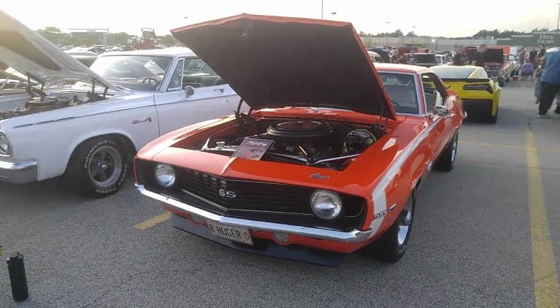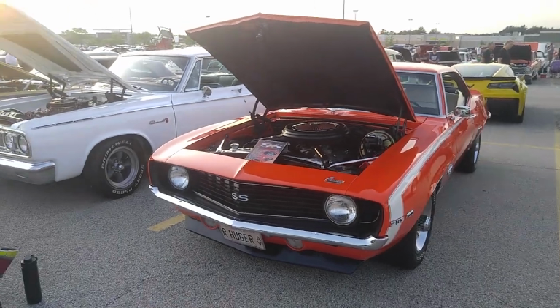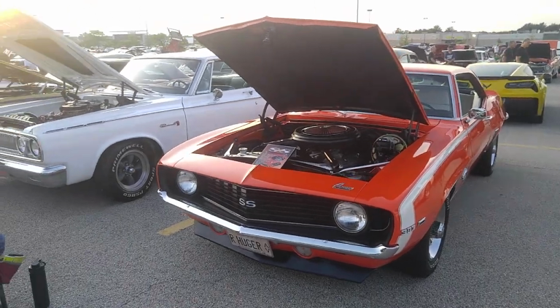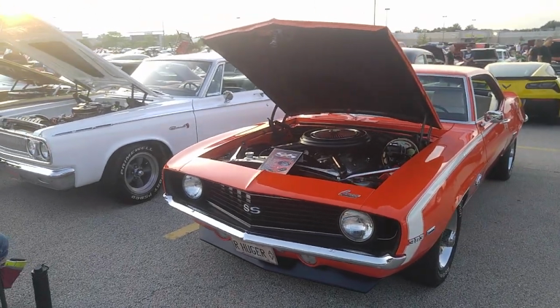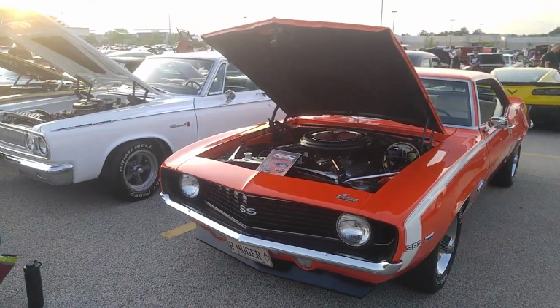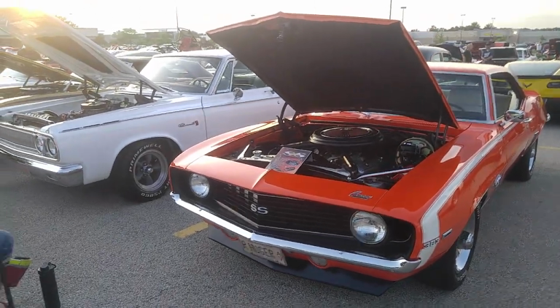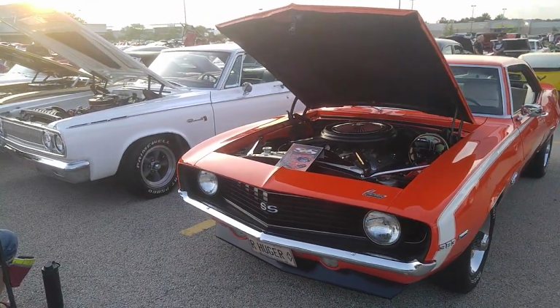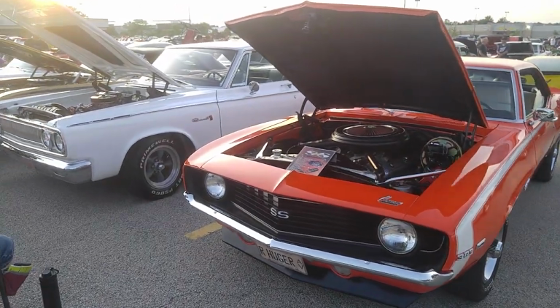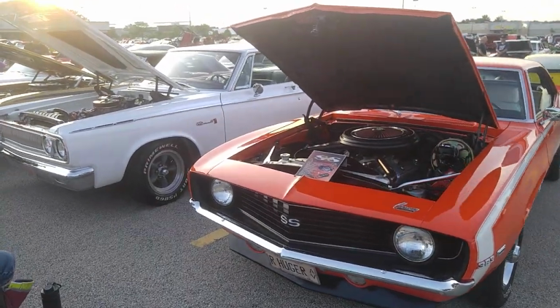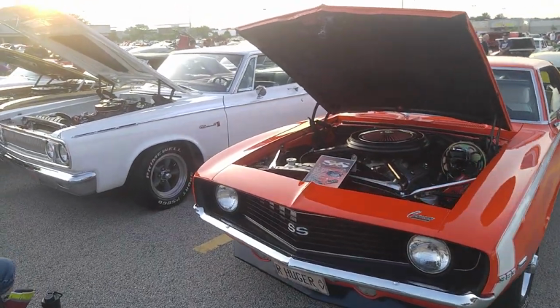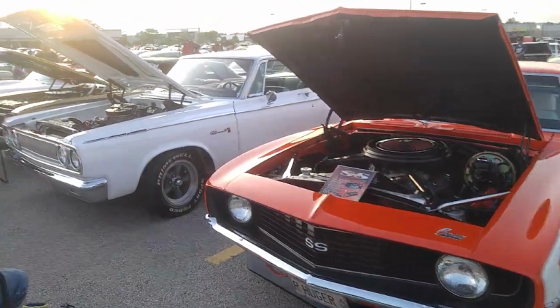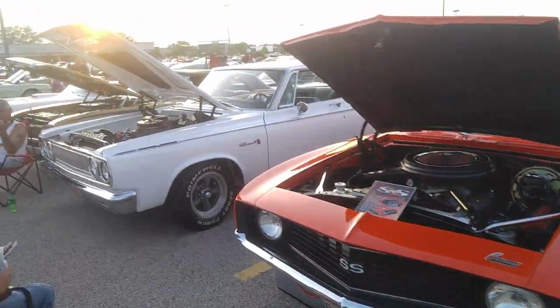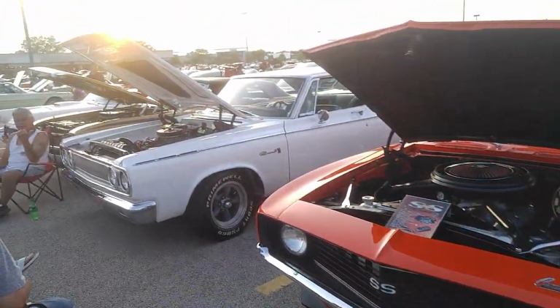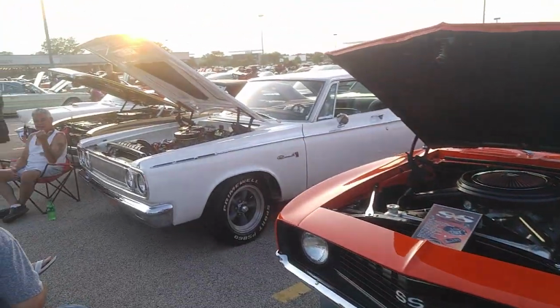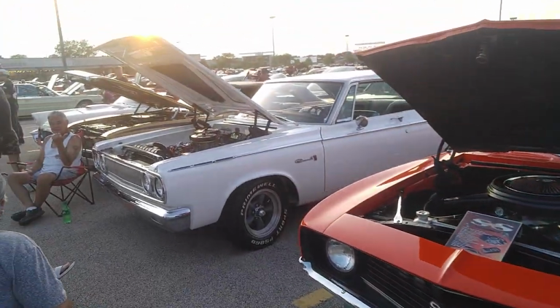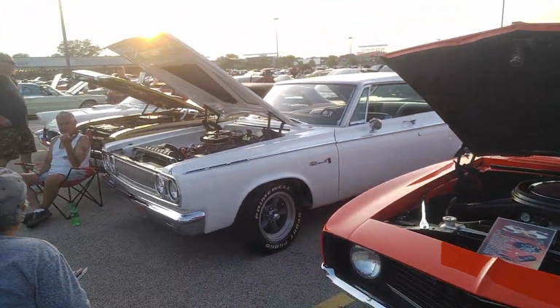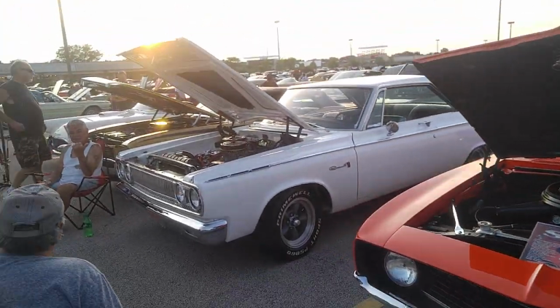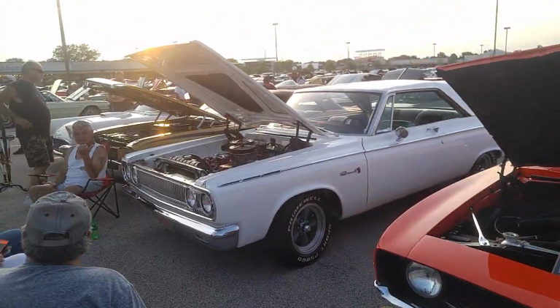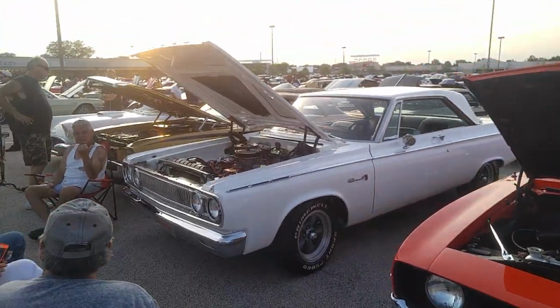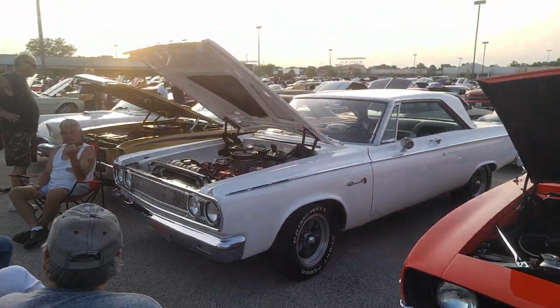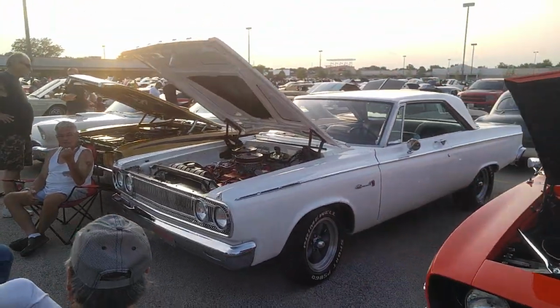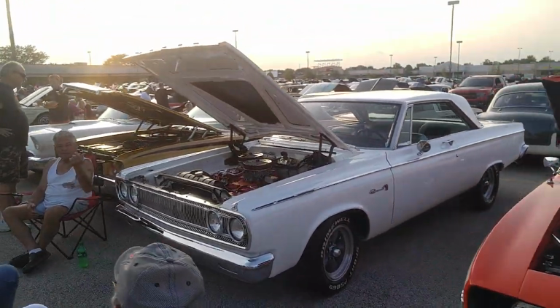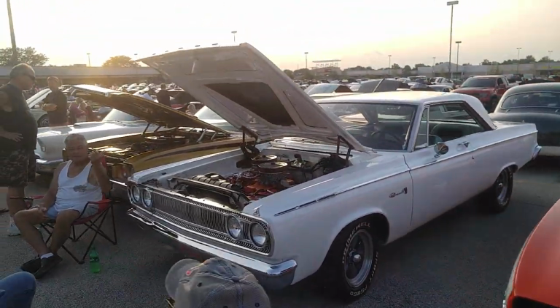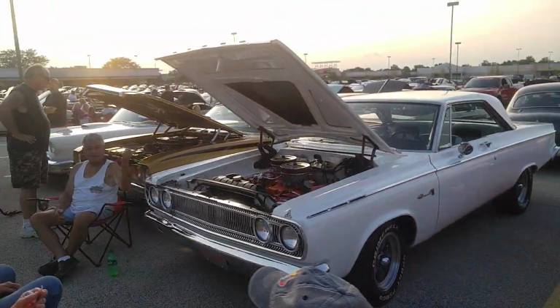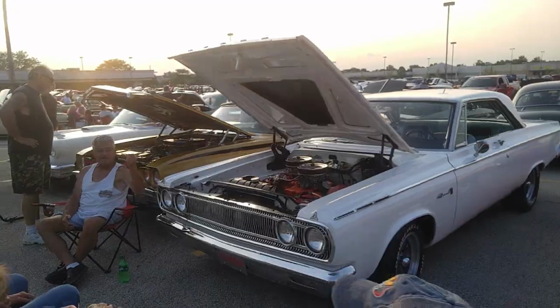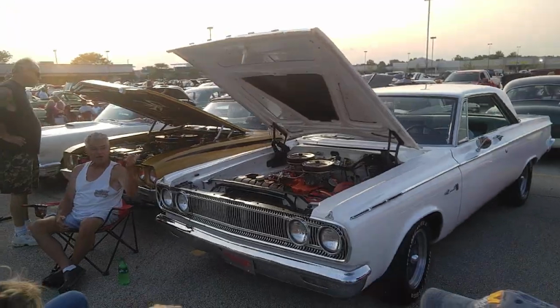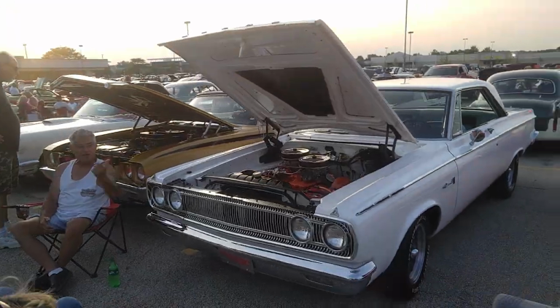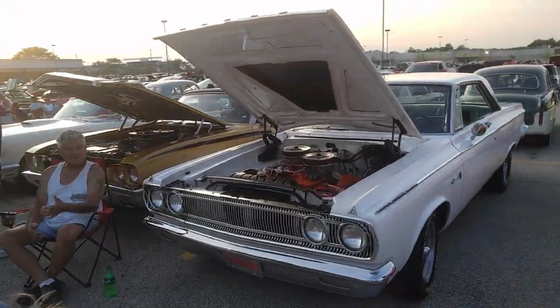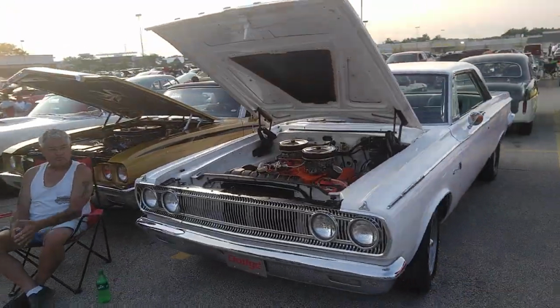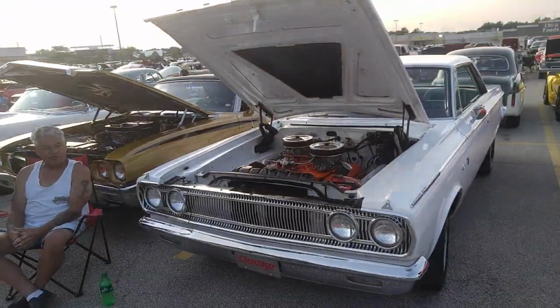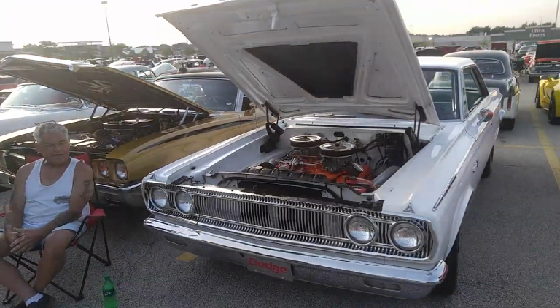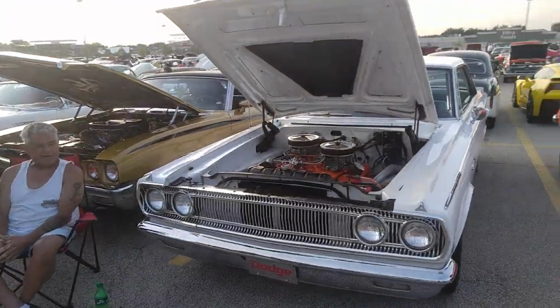A buddy of mine just called and one guy just came by and said you made a video of my 409. I said I did, but no sound.